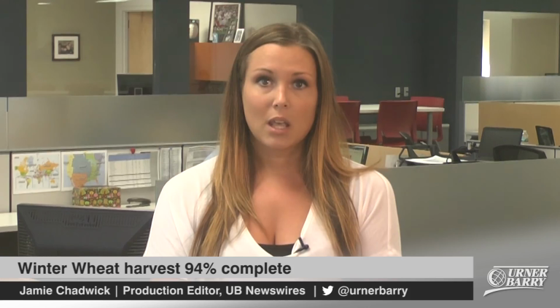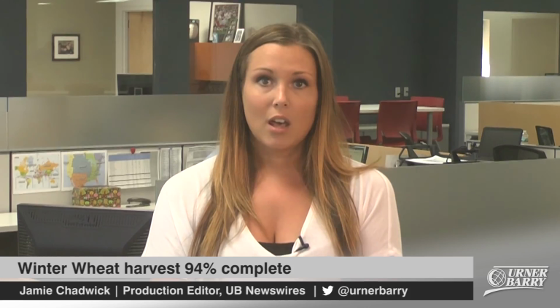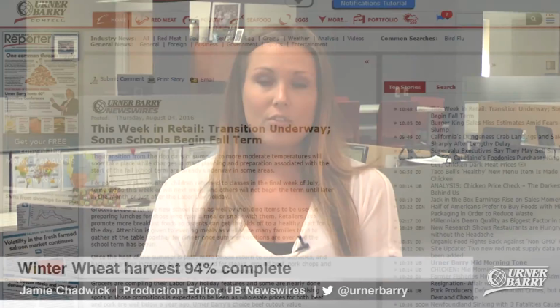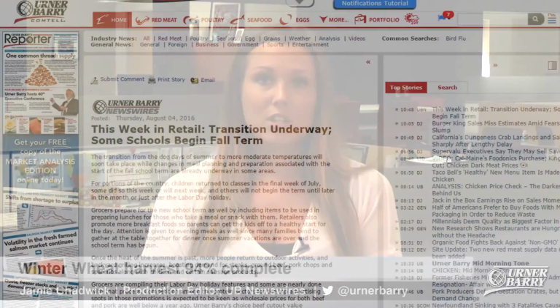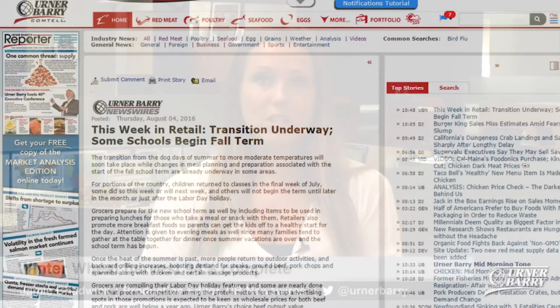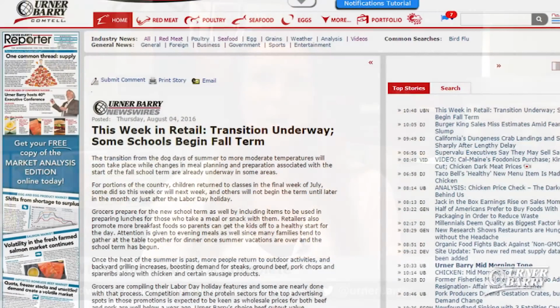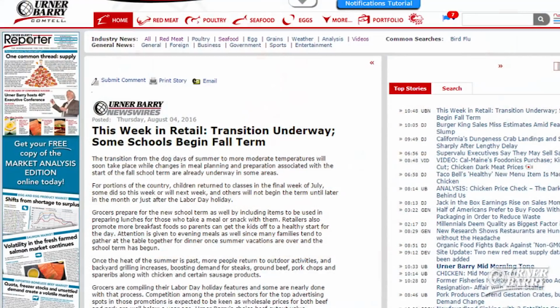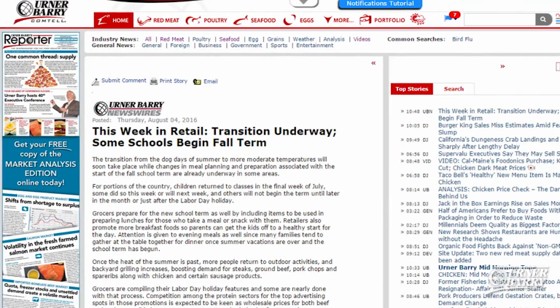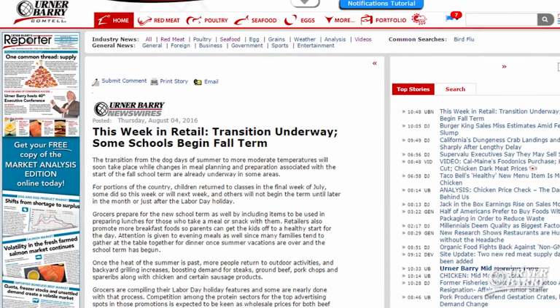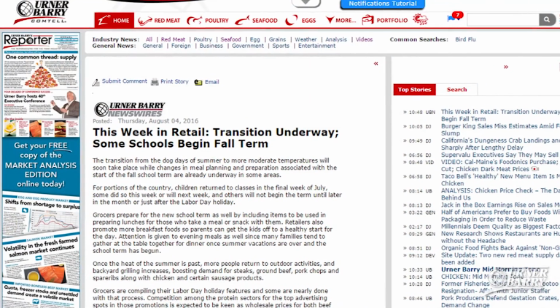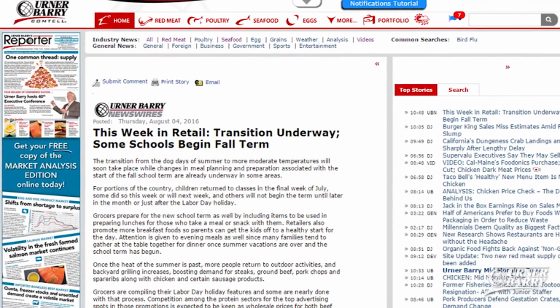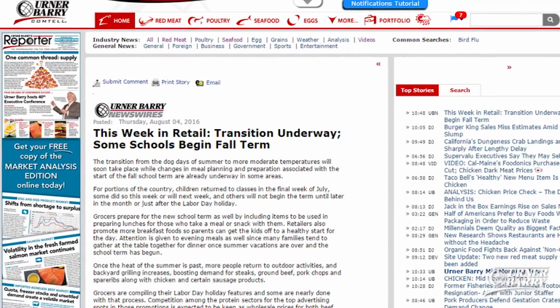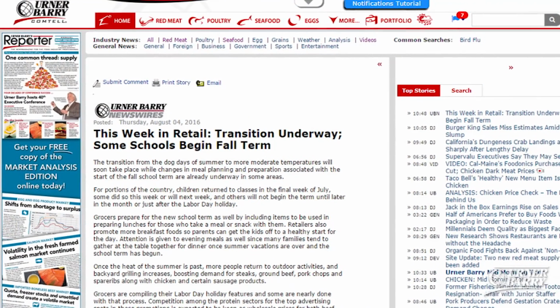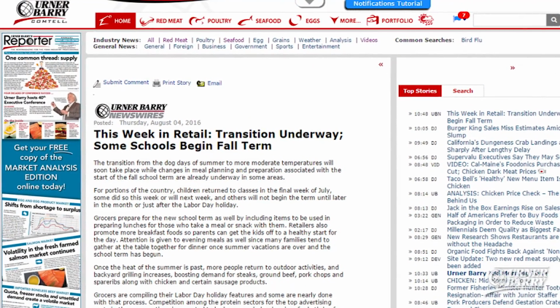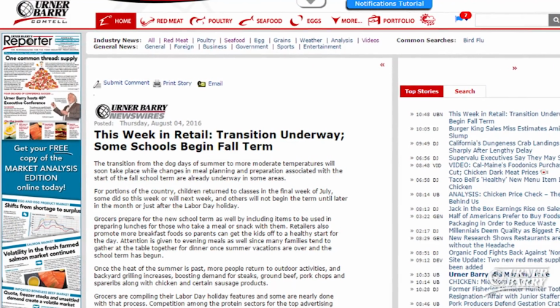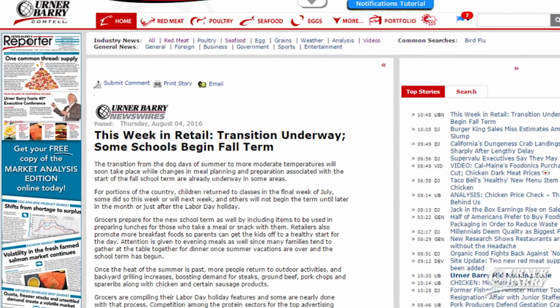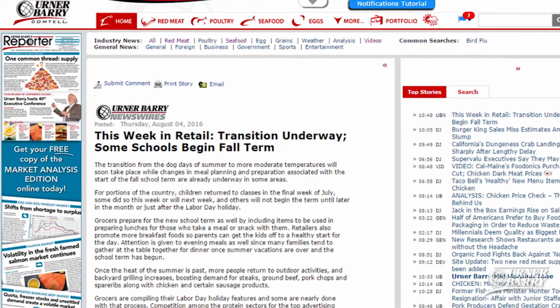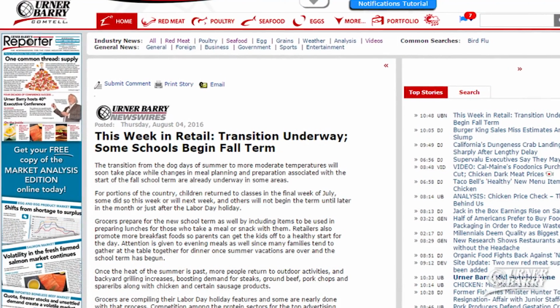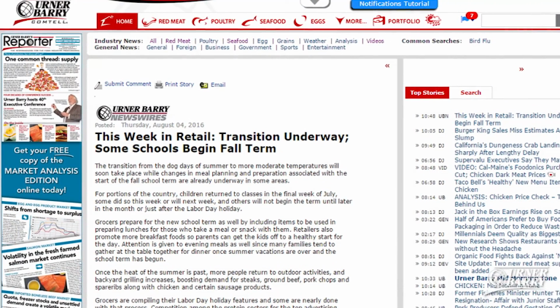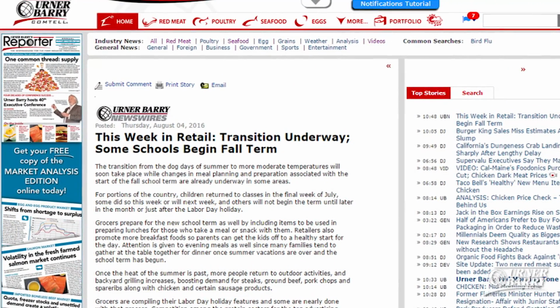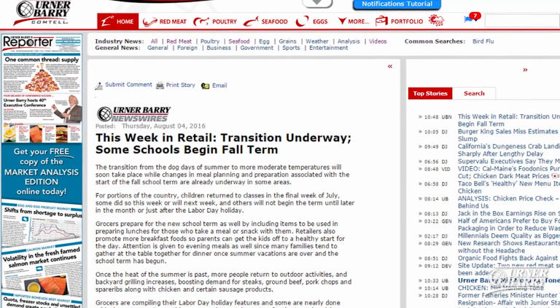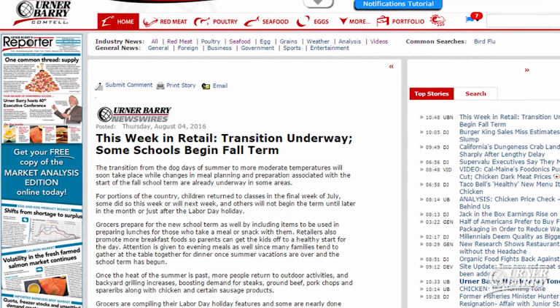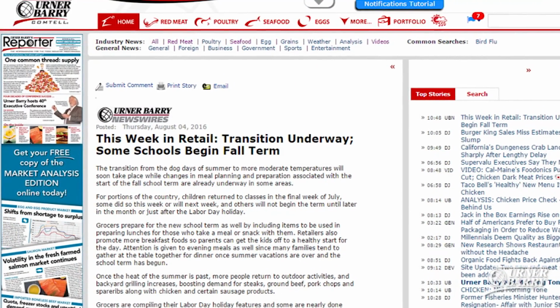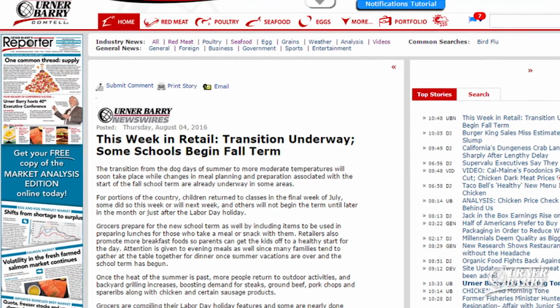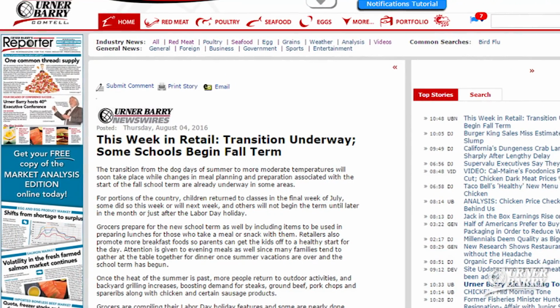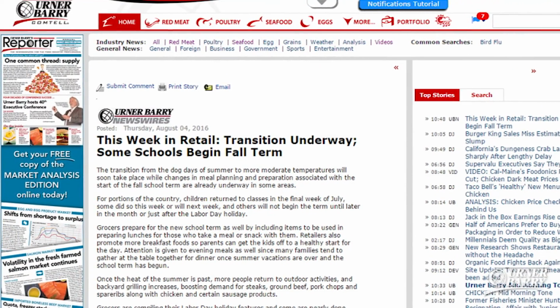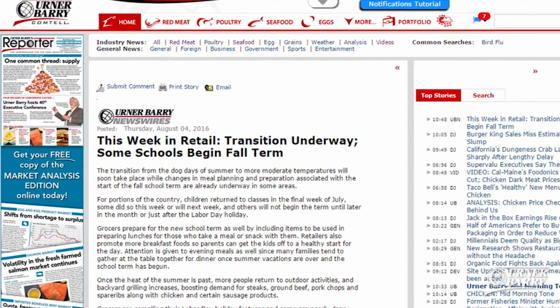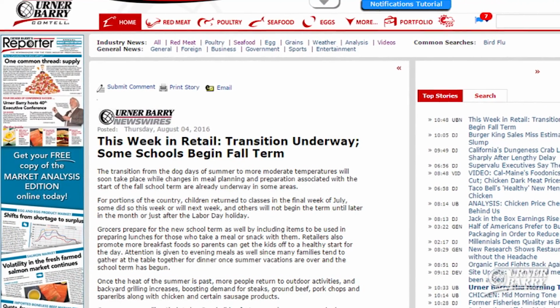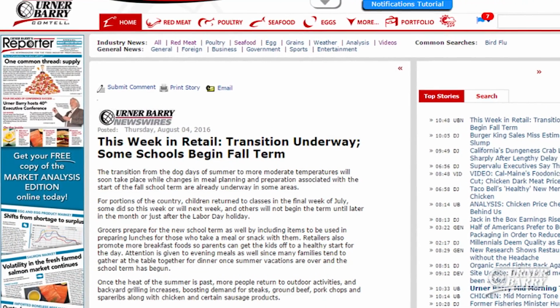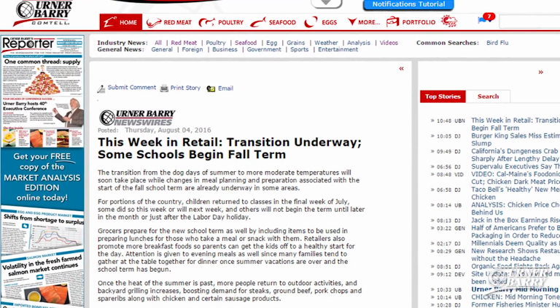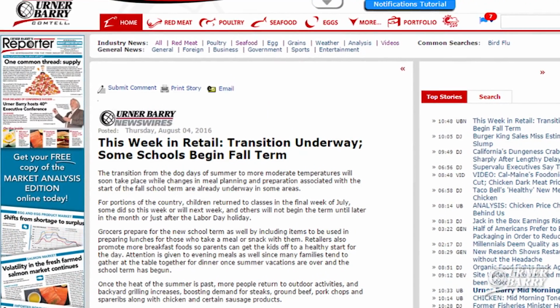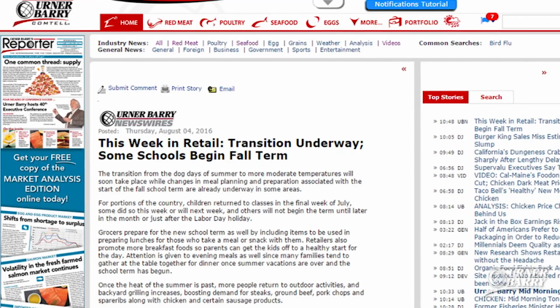For continued updates on the 2016 growing season, subscribers should click on the news link in Comtell.